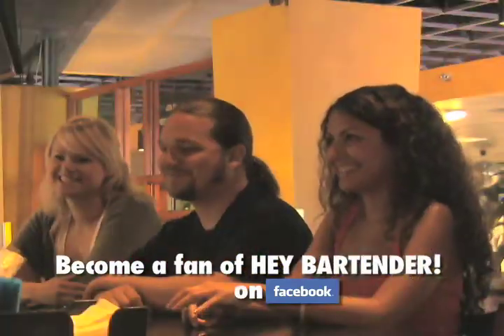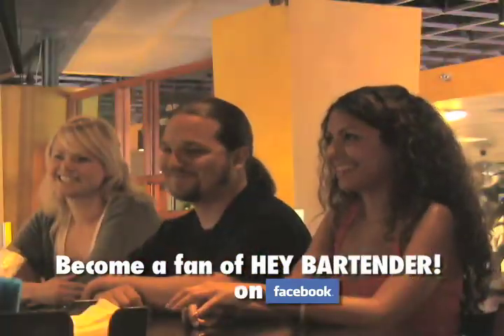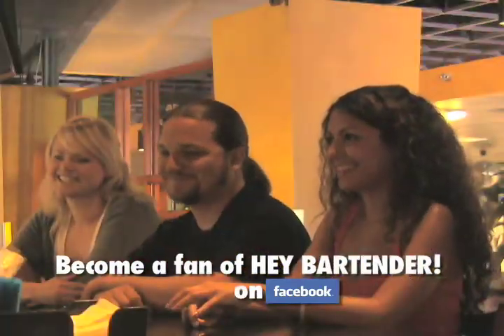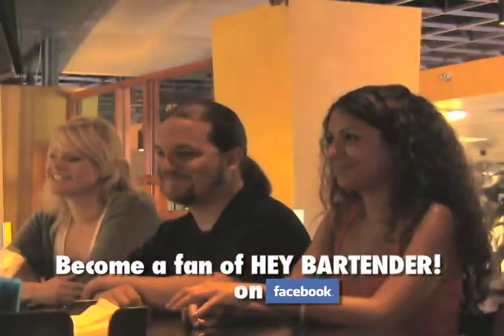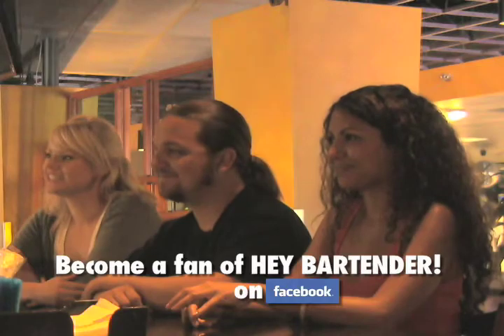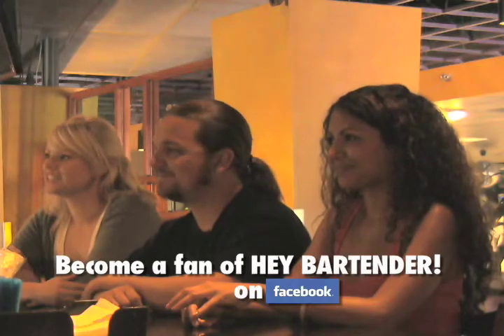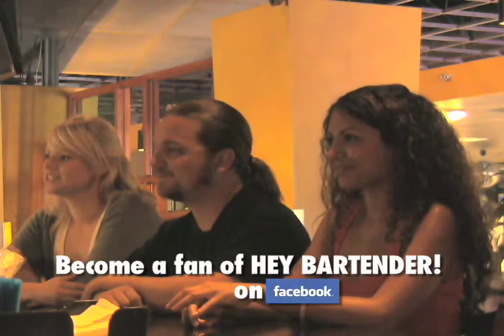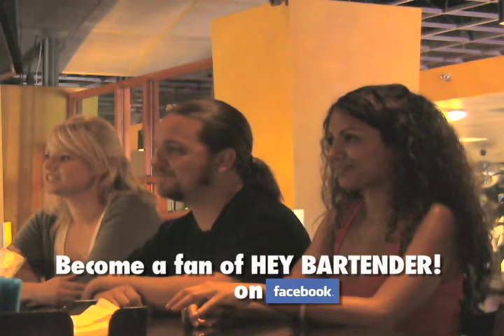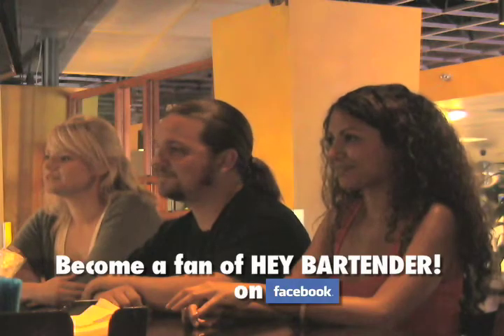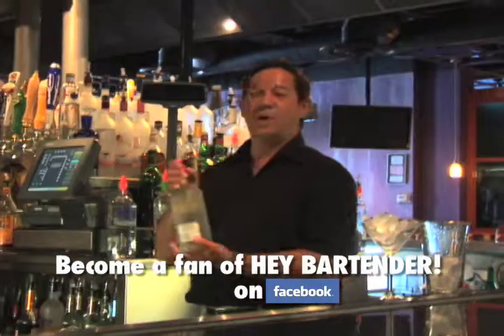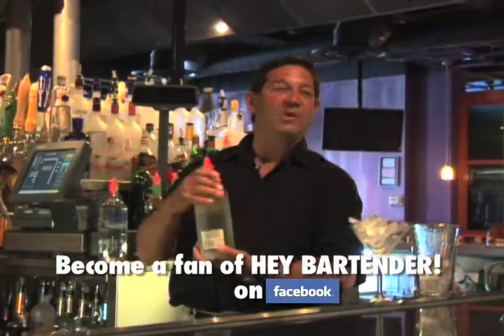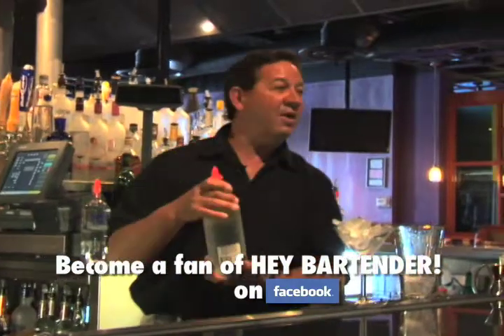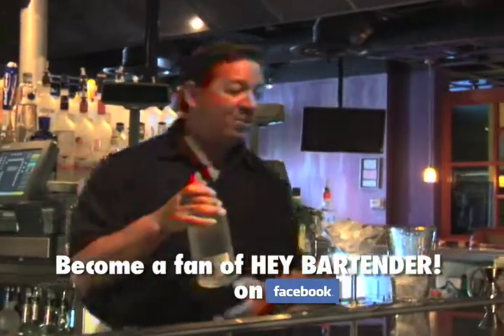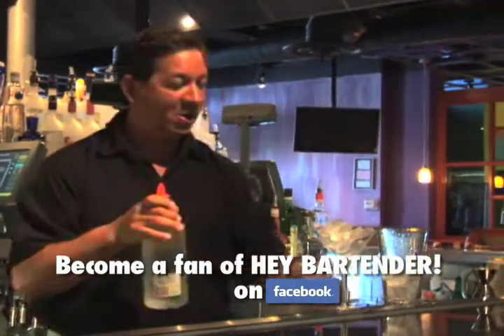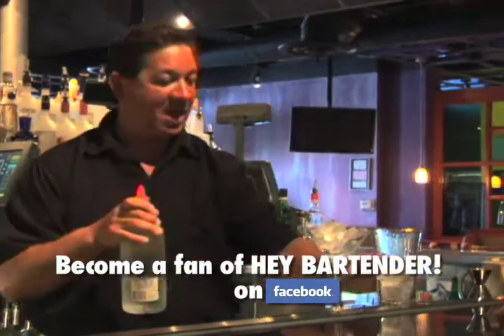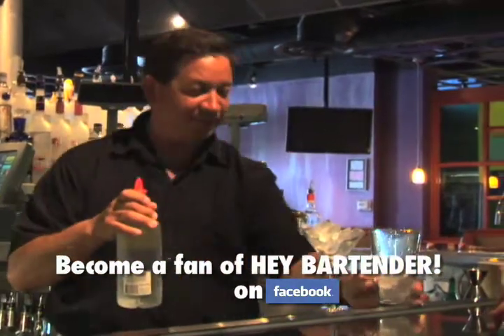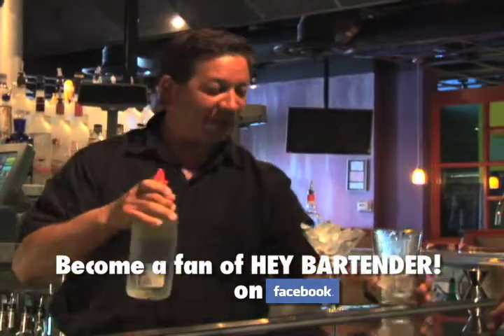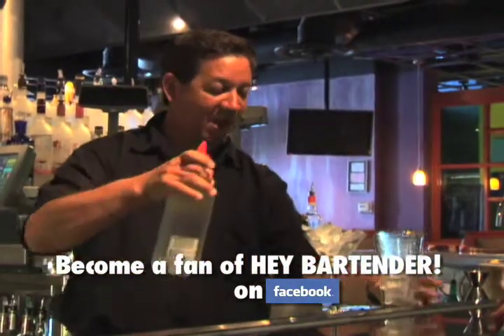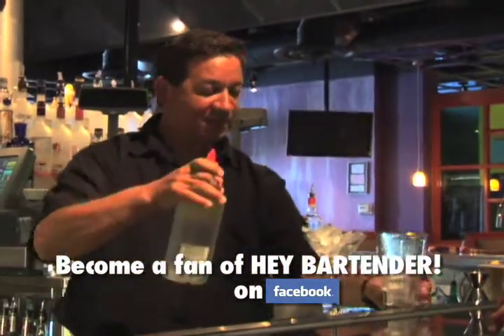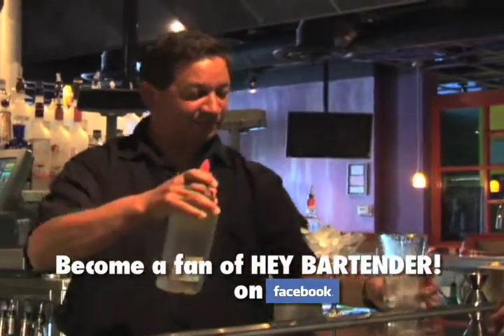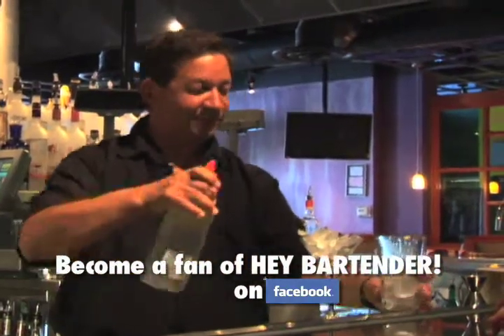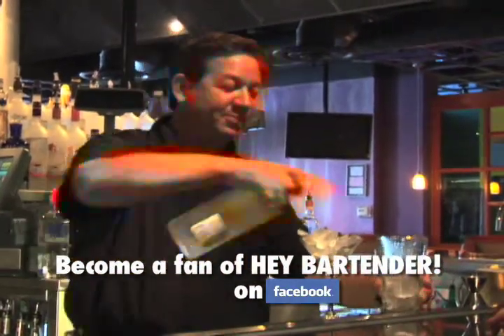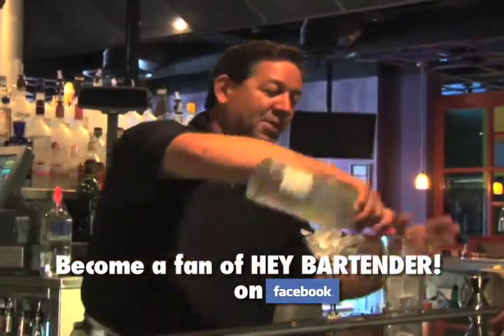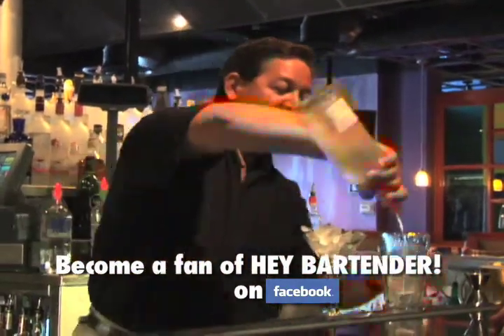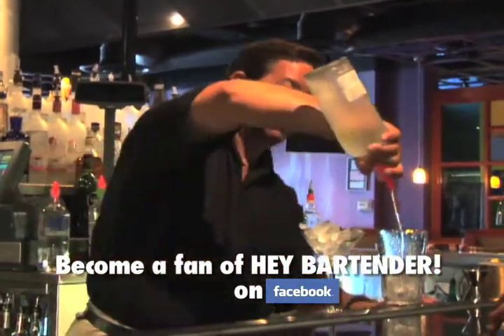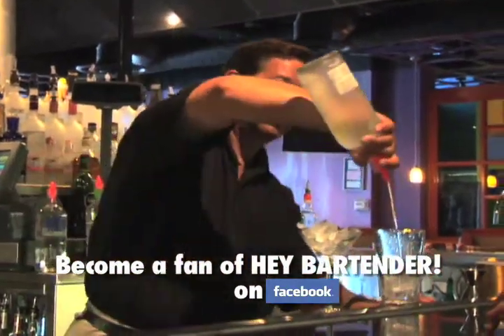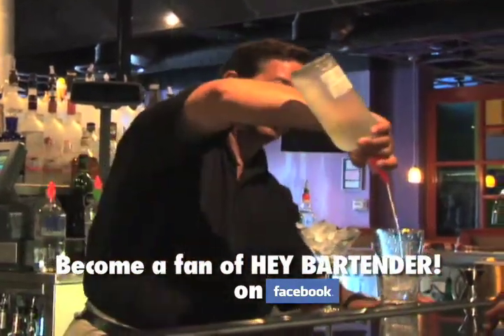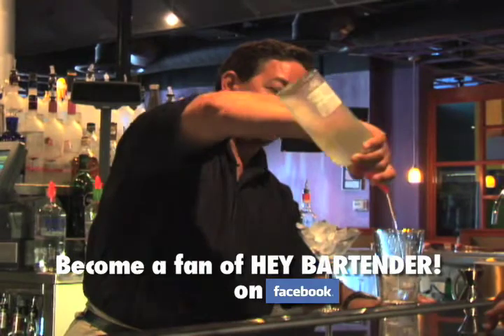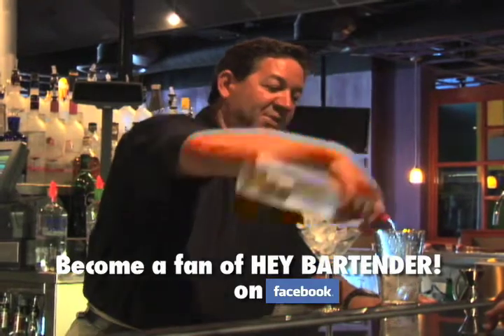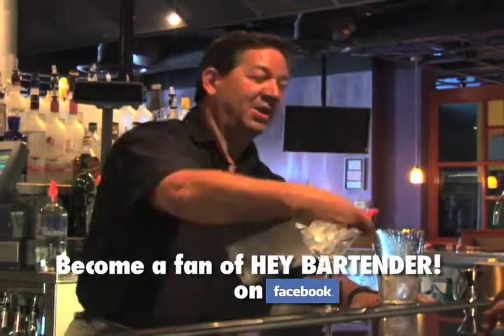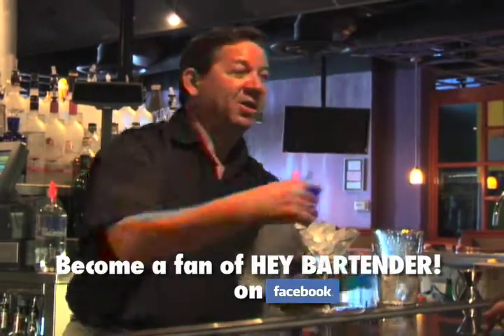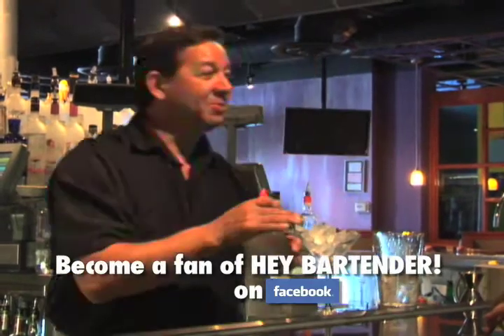We're going to go ahead and use our Absolut Citron. We know that three pour count of one ounce. Is everybody counting with me?